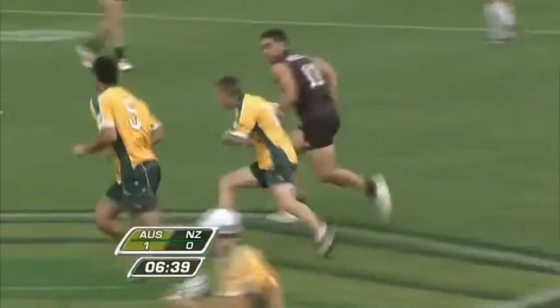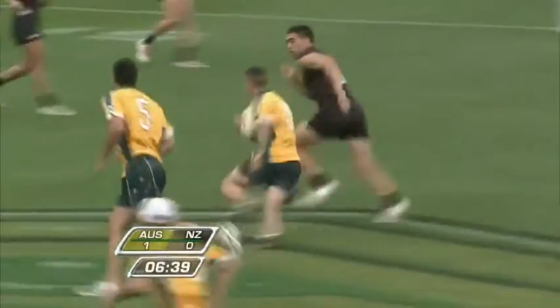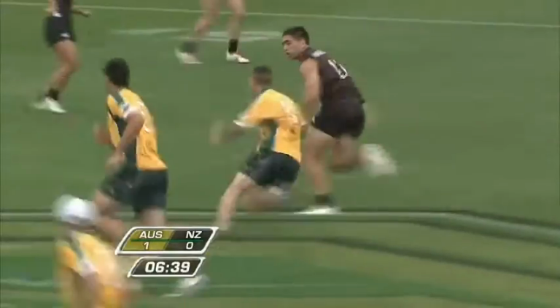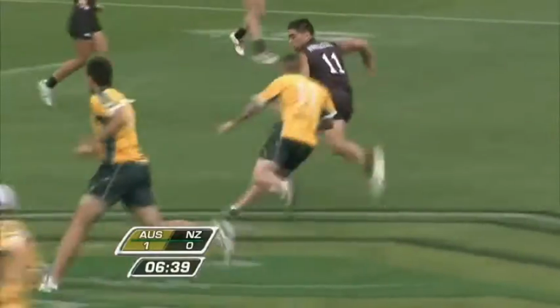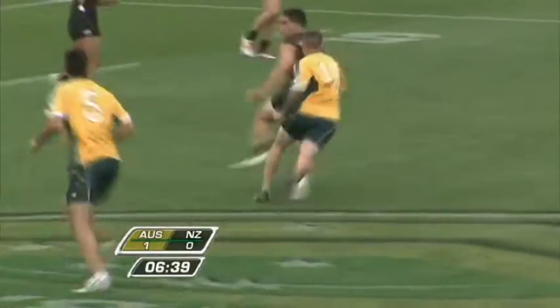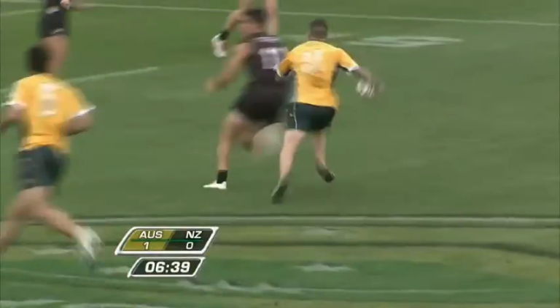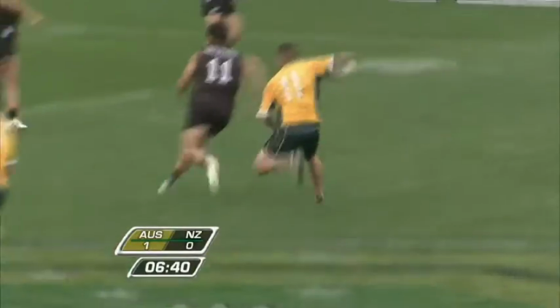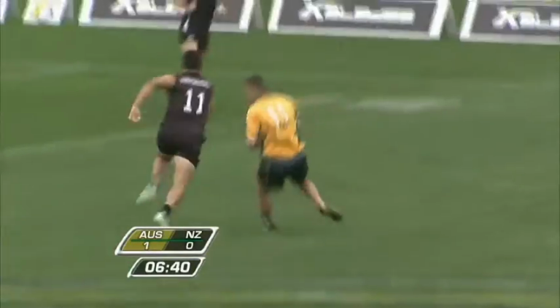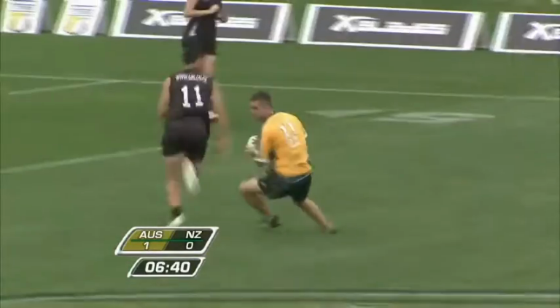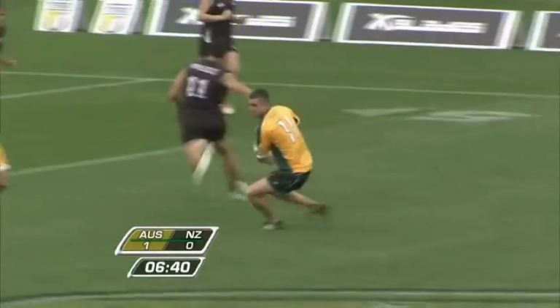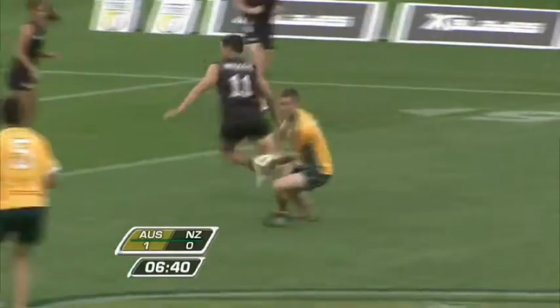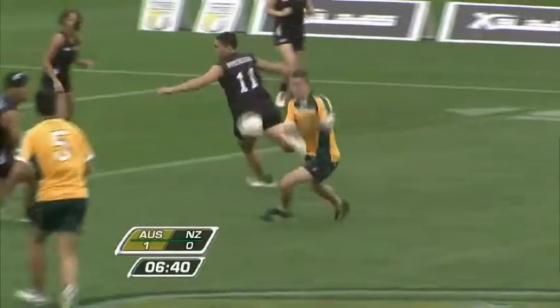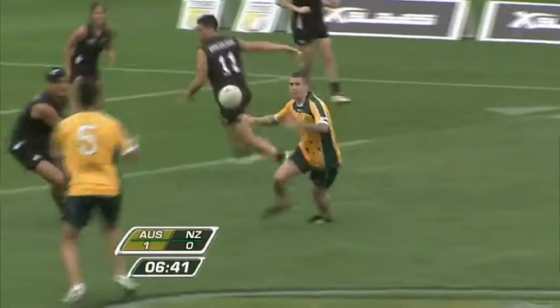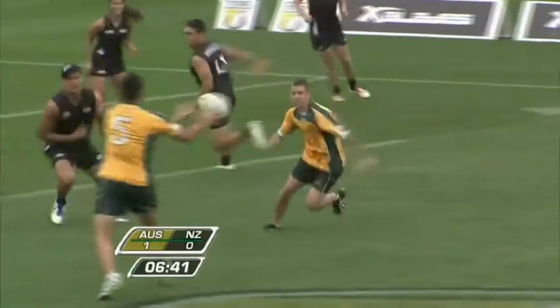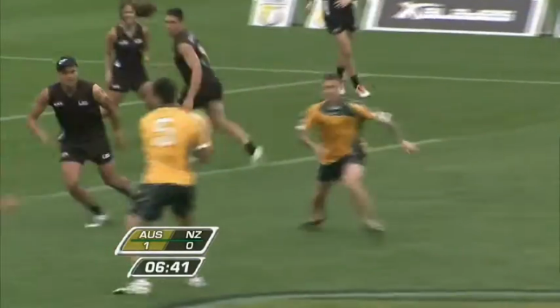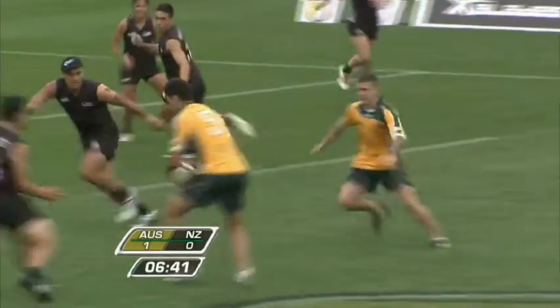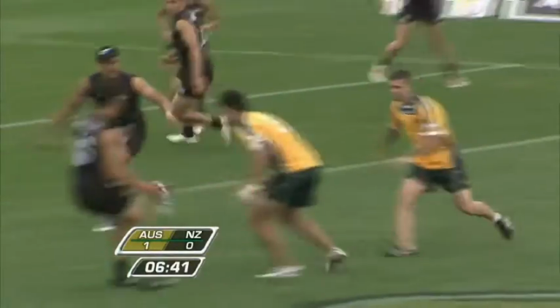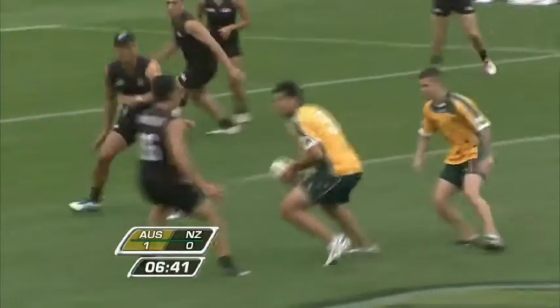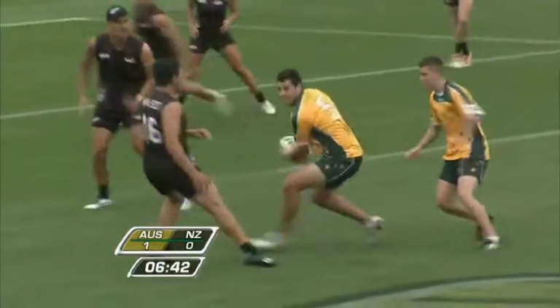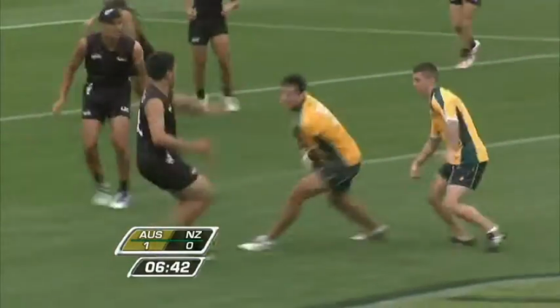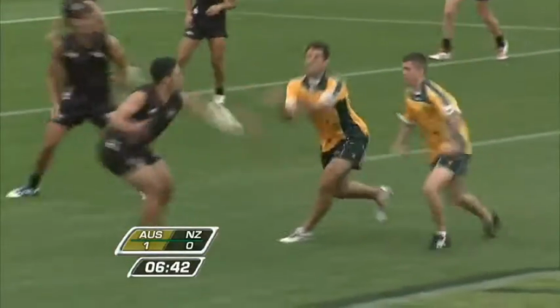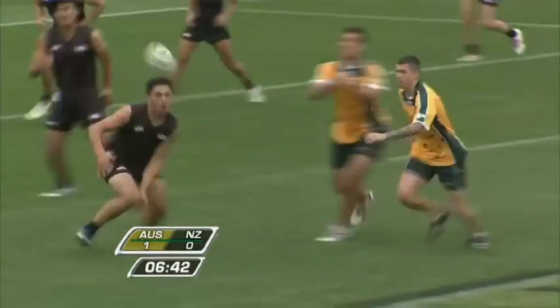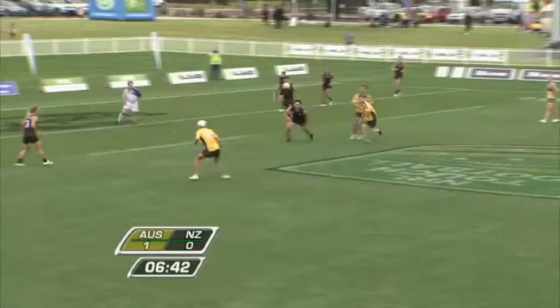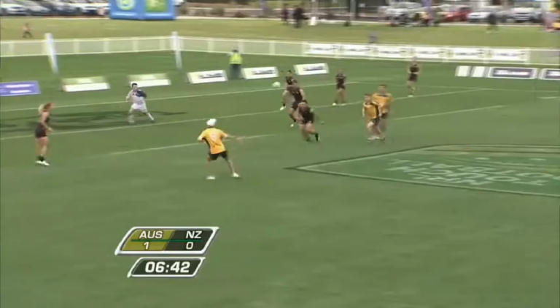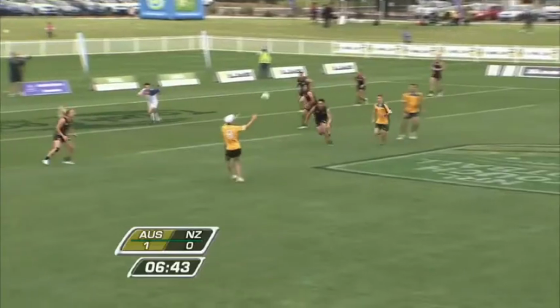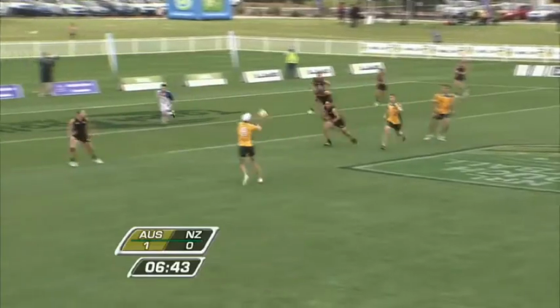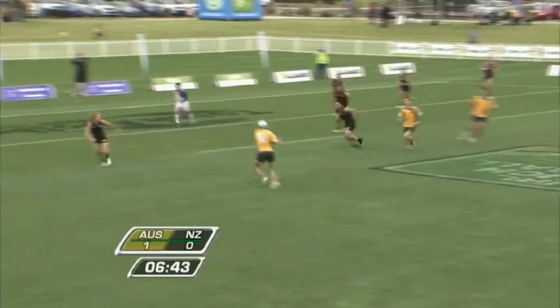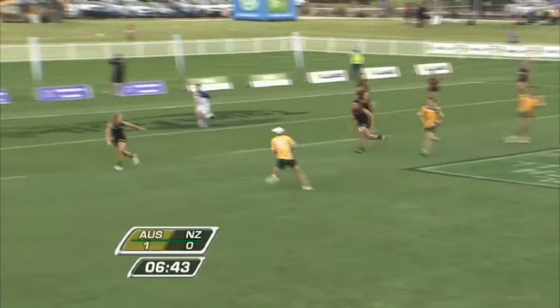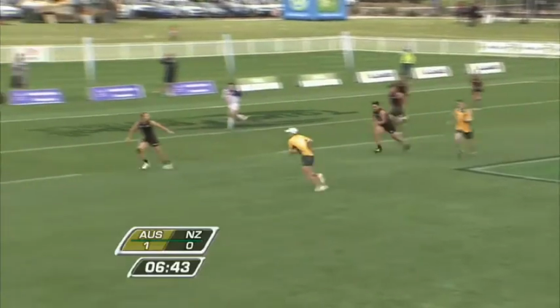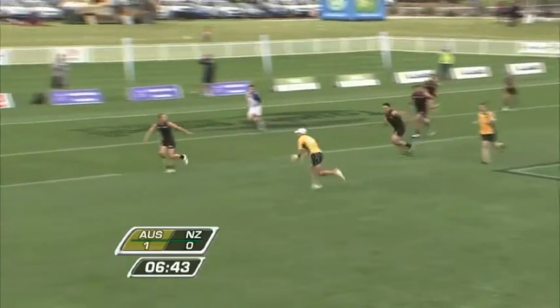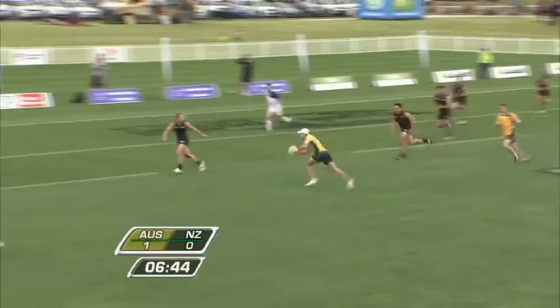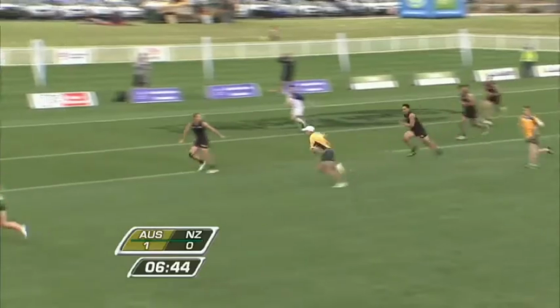Look at the sprint work done here — a real live wire is Dylan Thompson. He is a Will-O-The-Wisp.